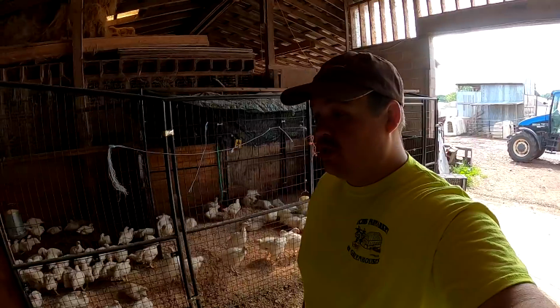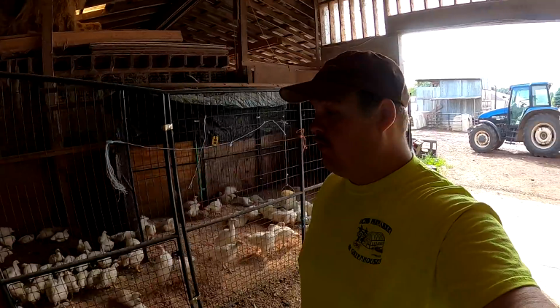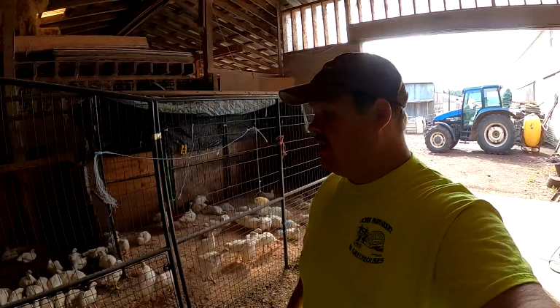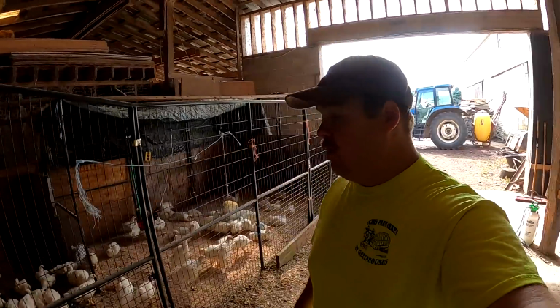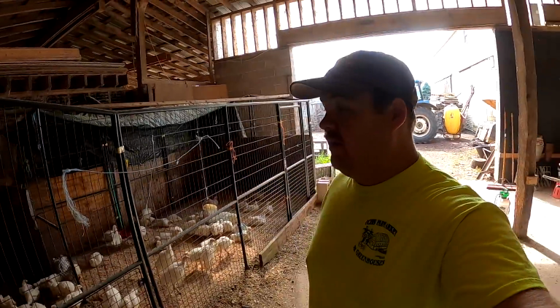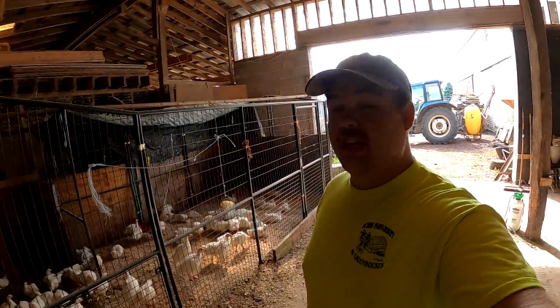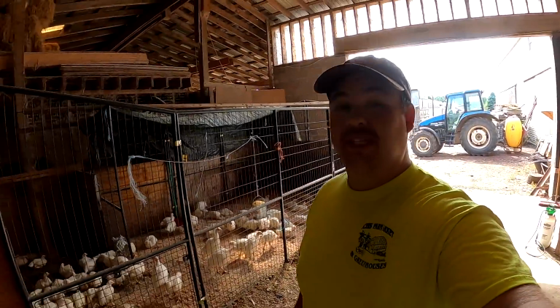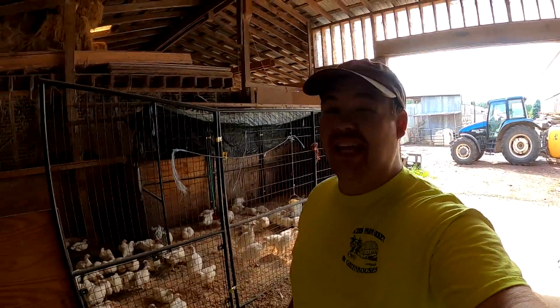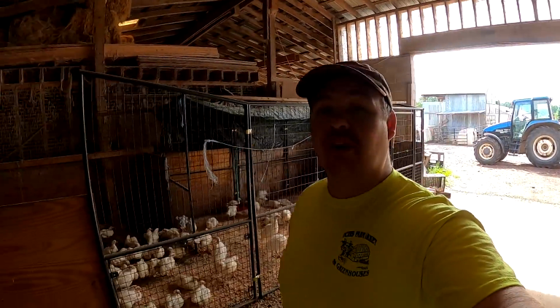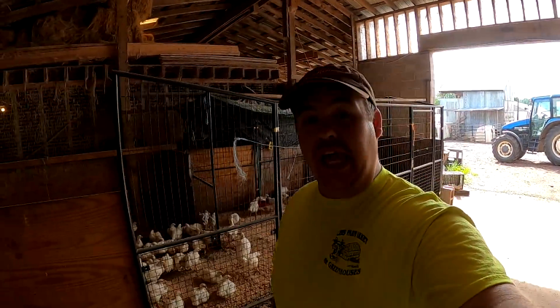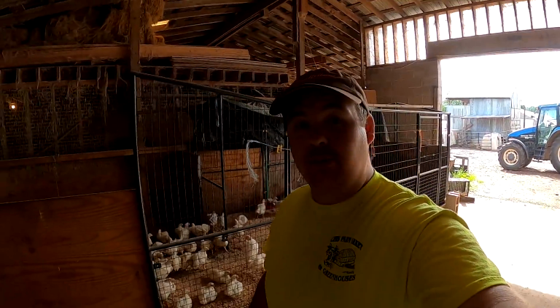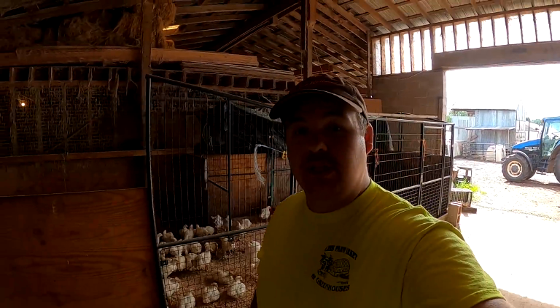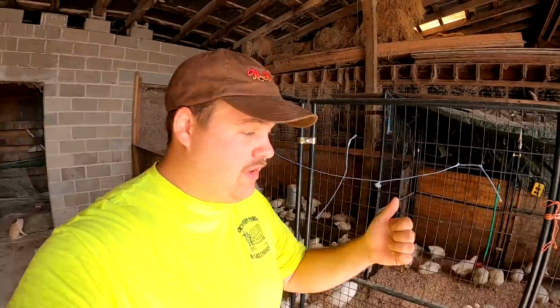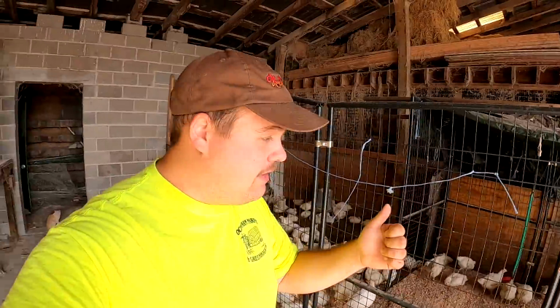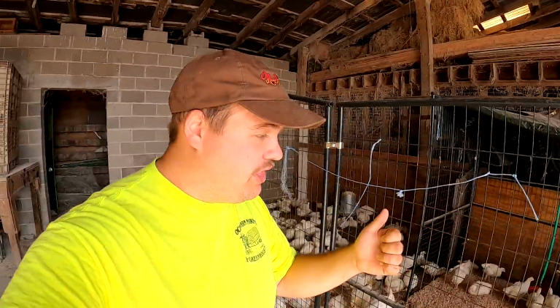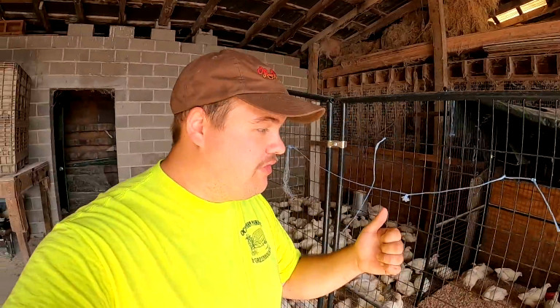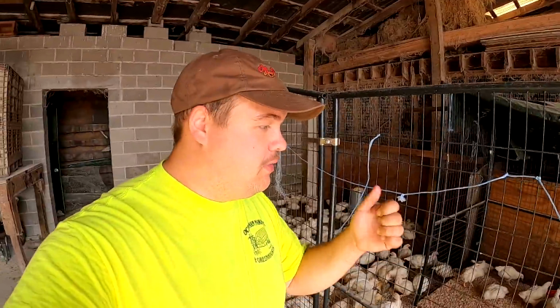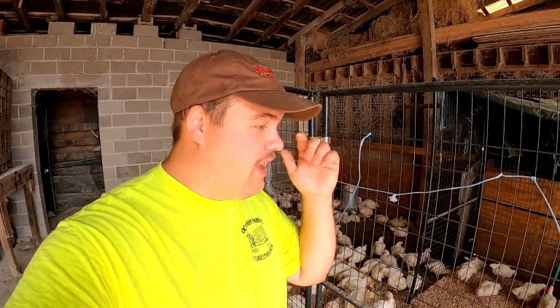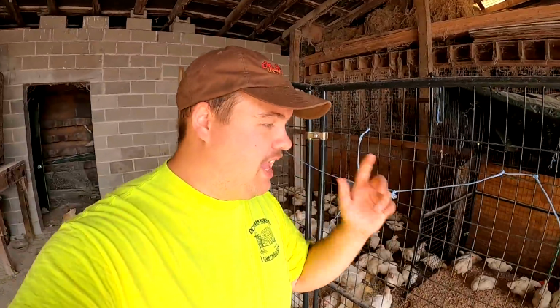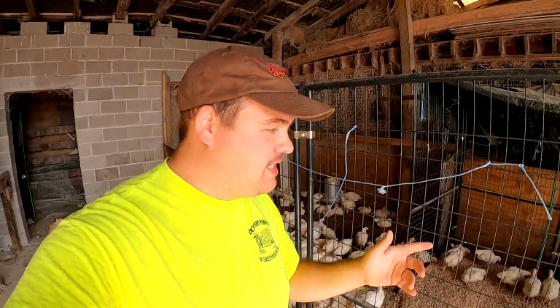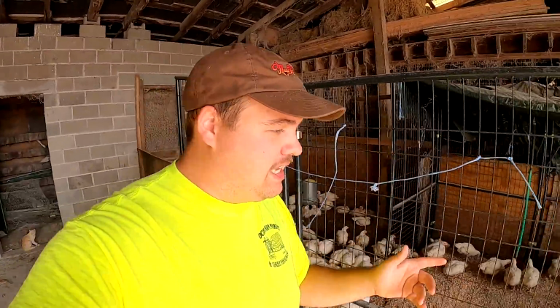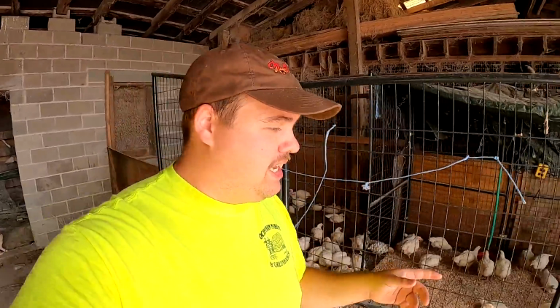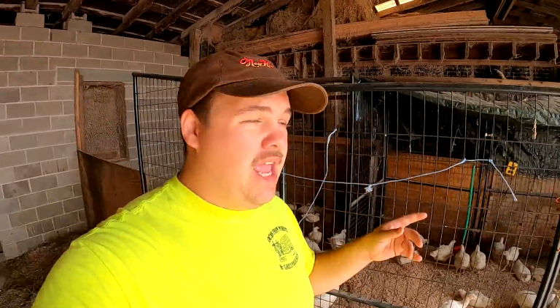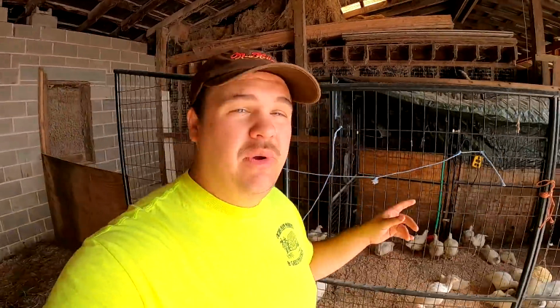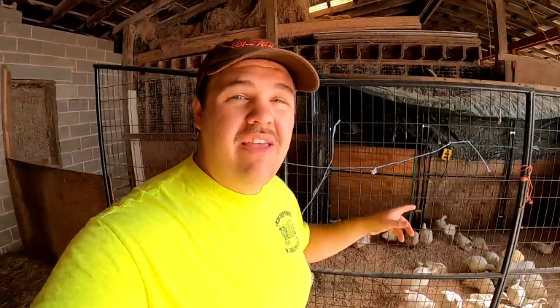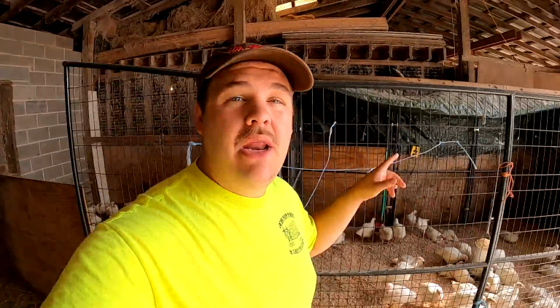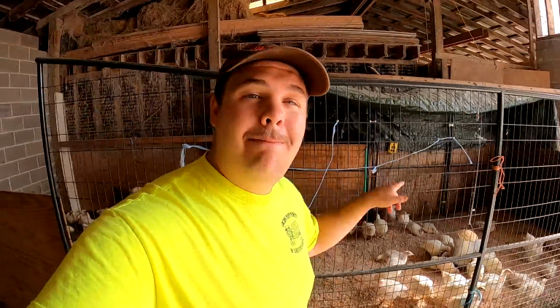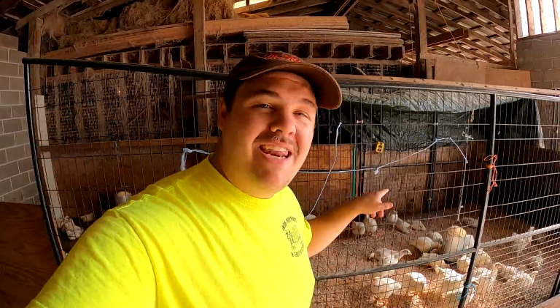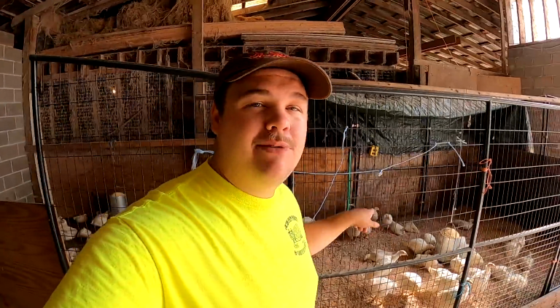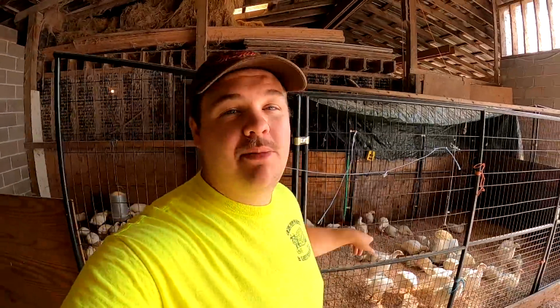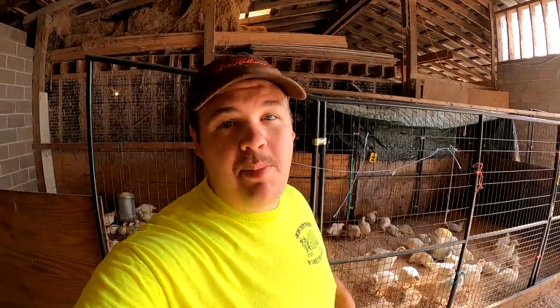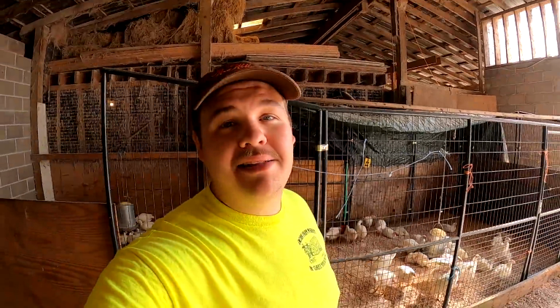So far this morning we've just been taking care of the animals. We've got everything fed, we've got the eggs collected, and we even bedded up some of the pens.